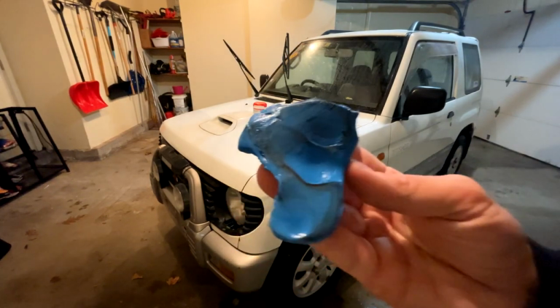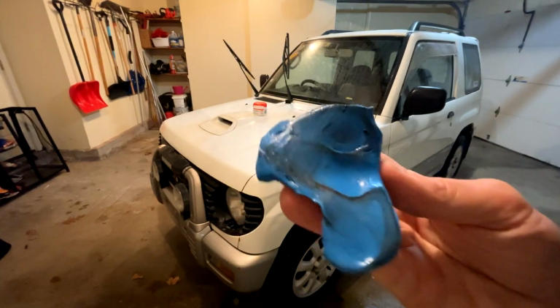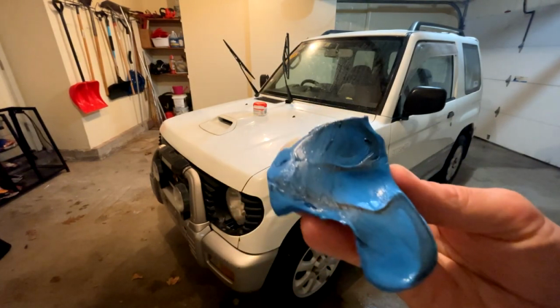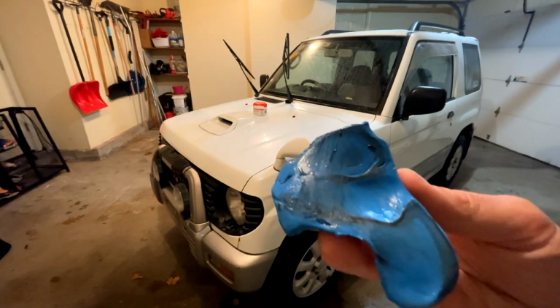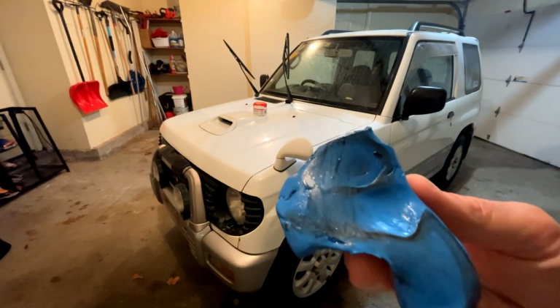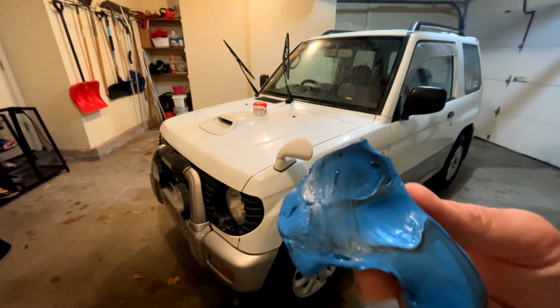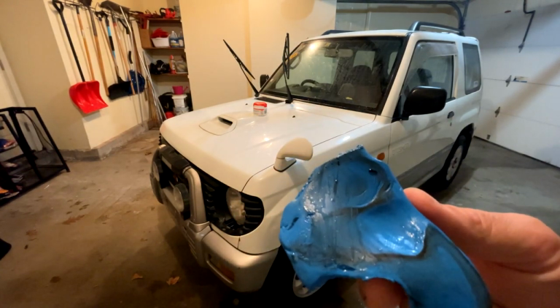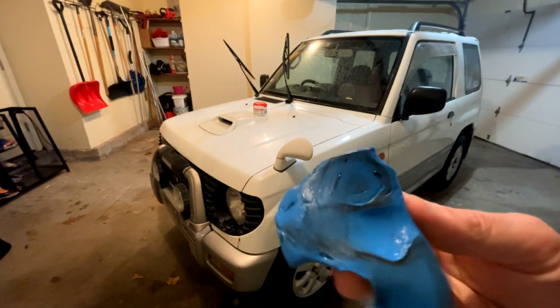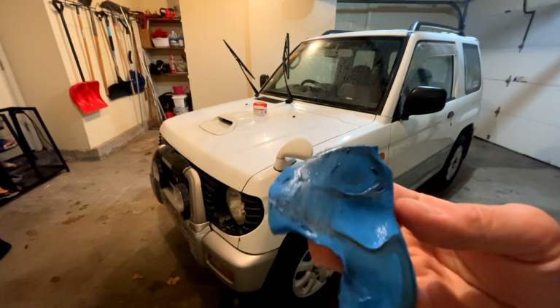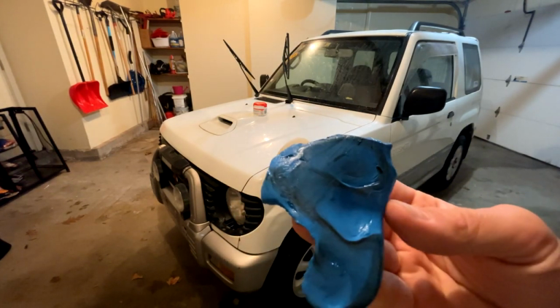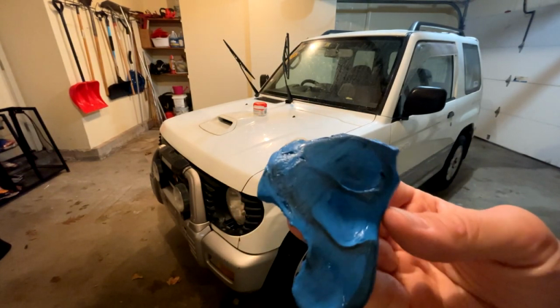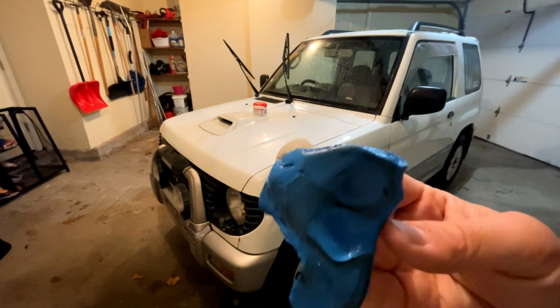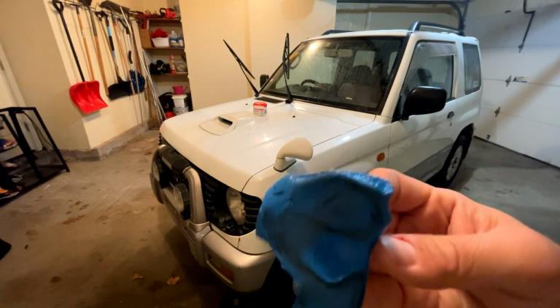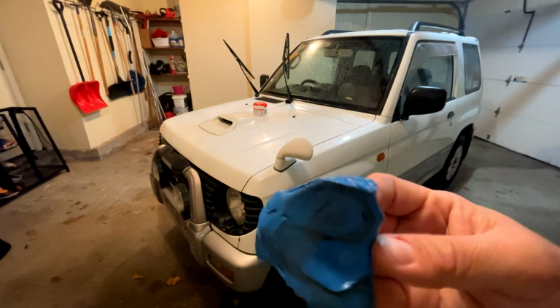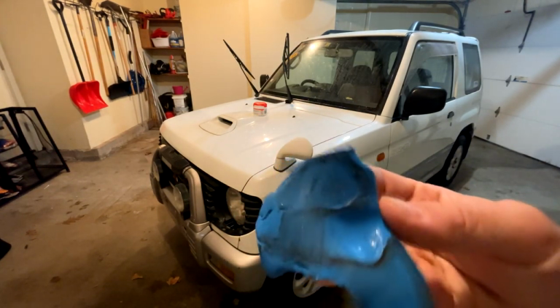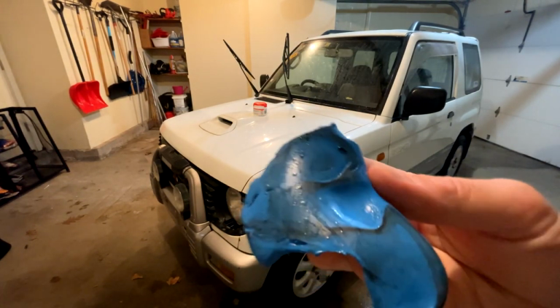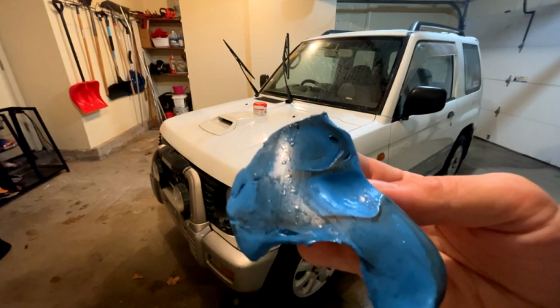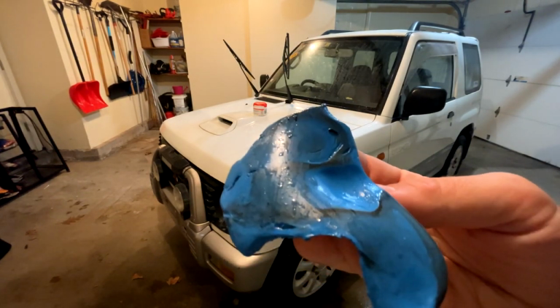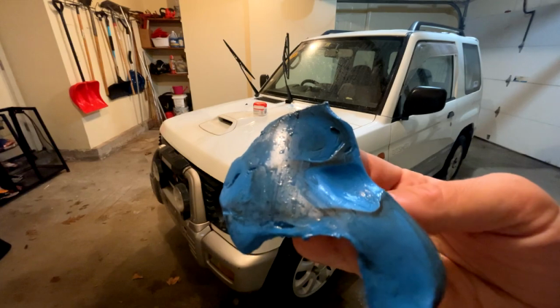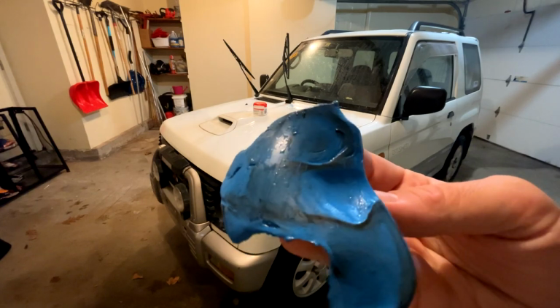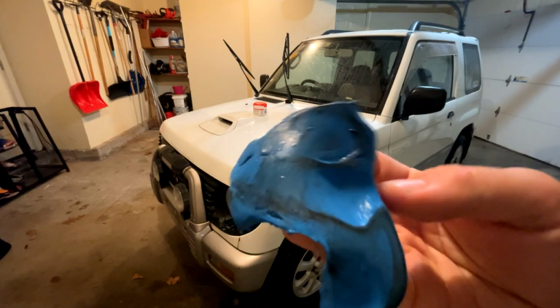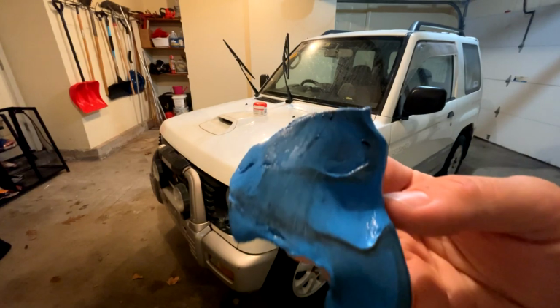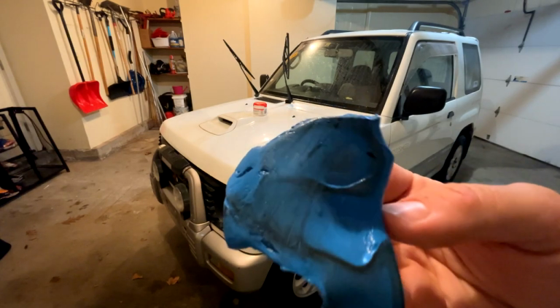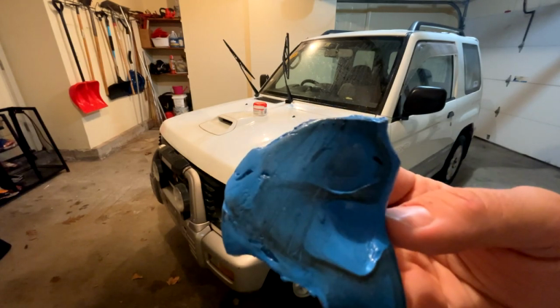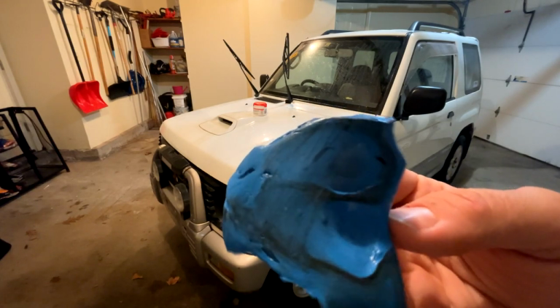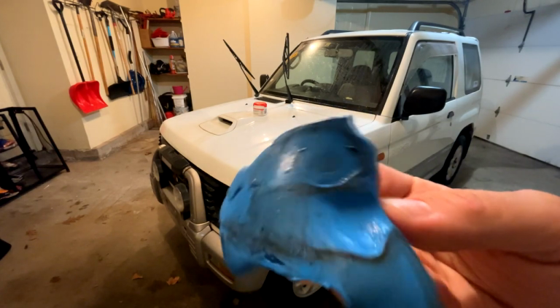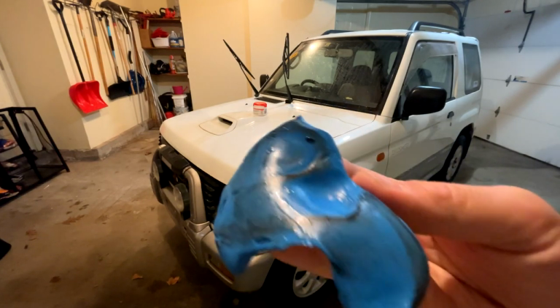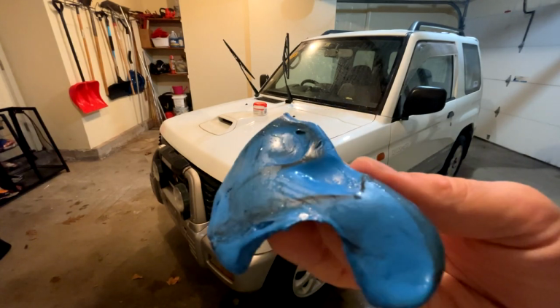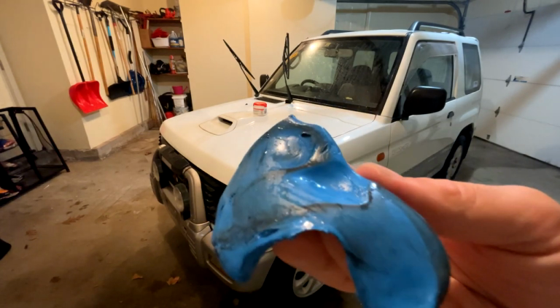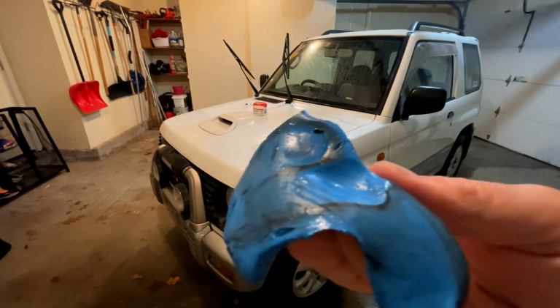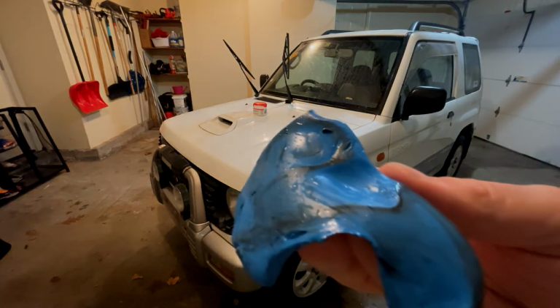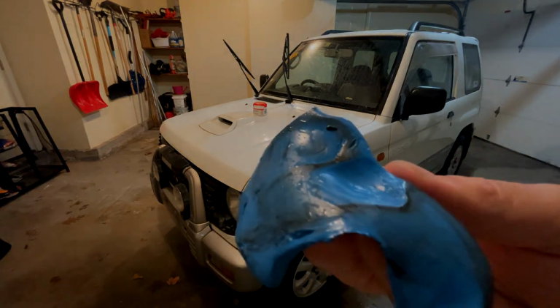This just came off the back window. Eww.